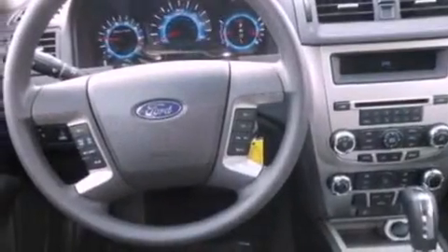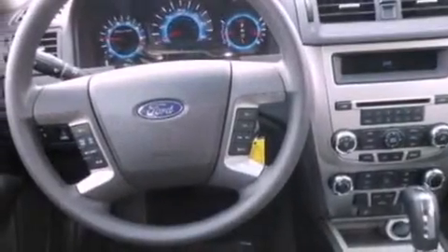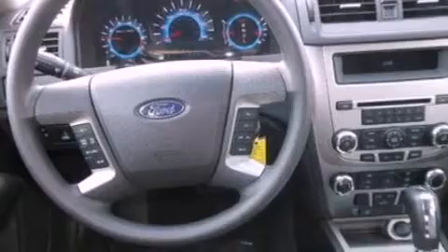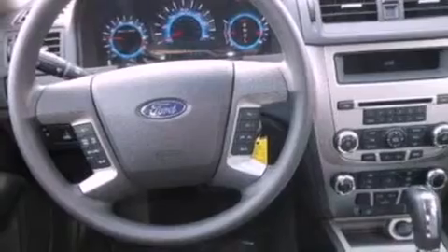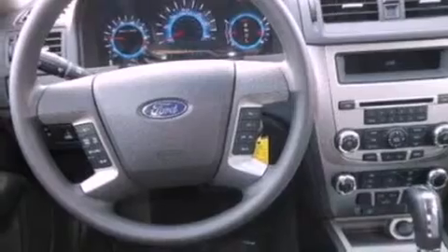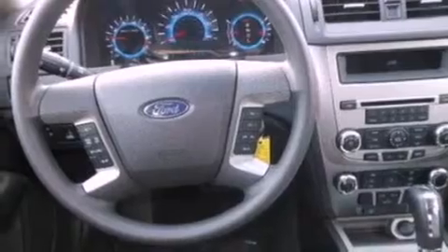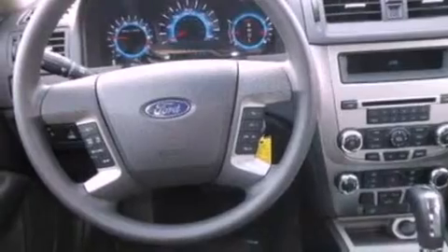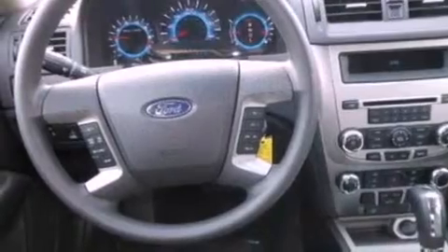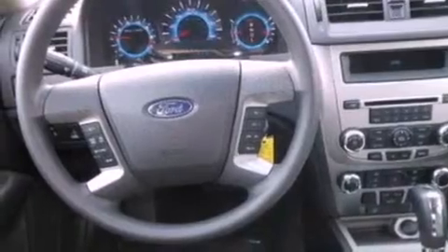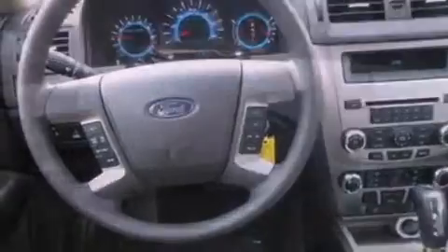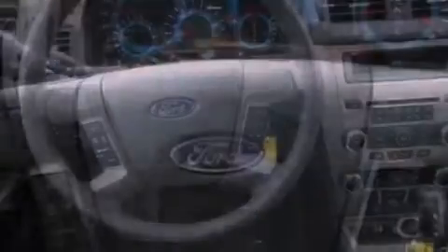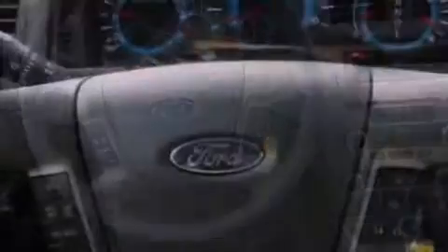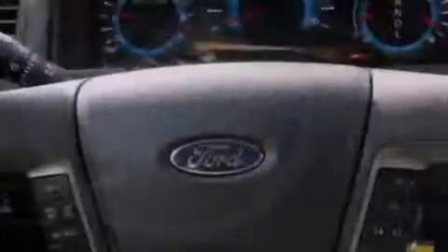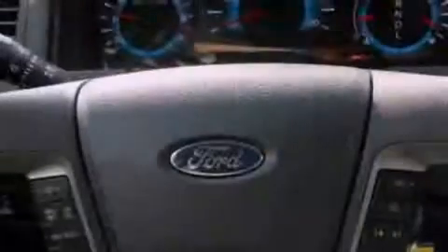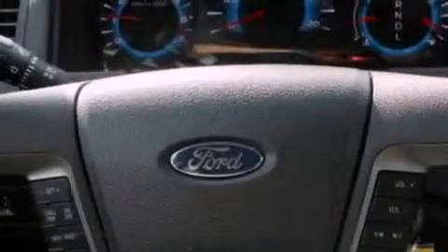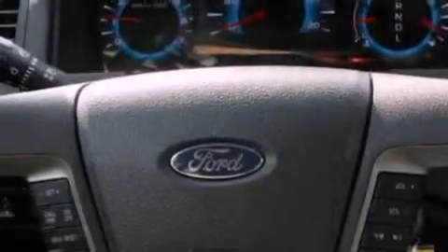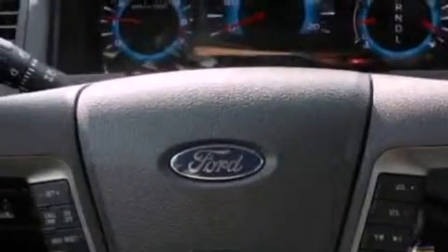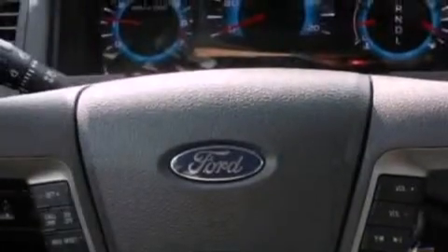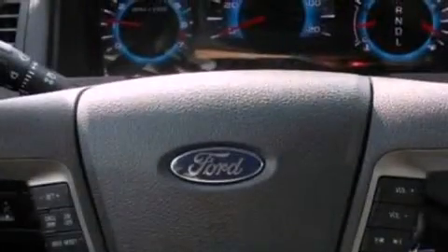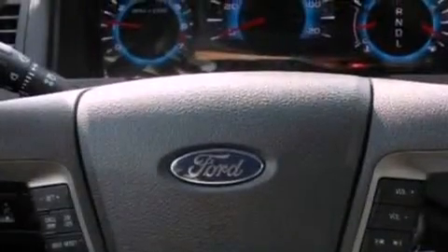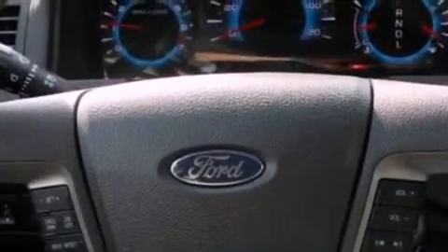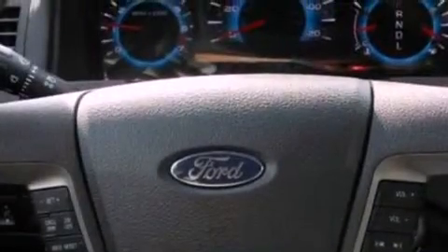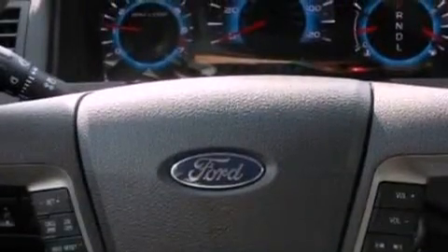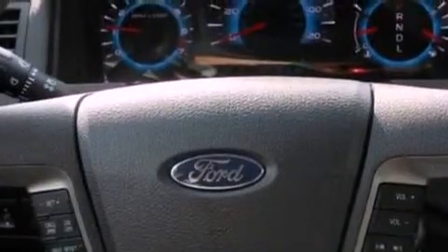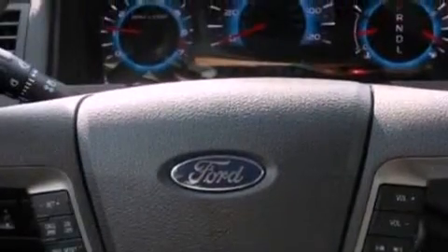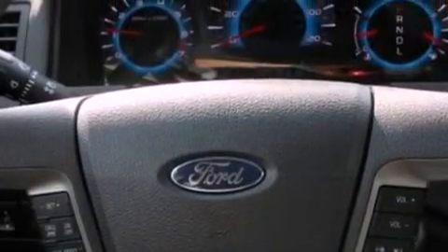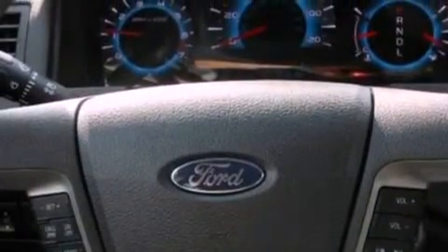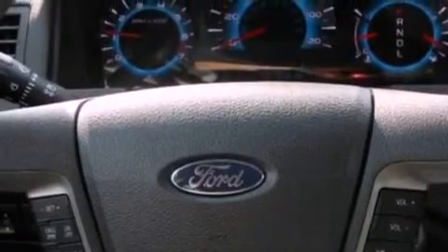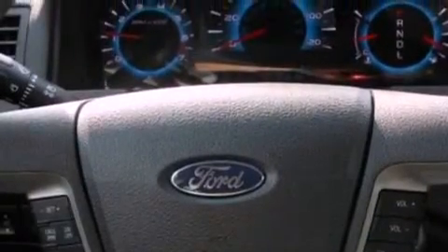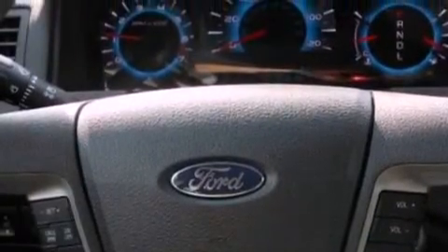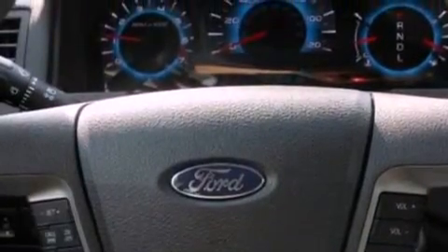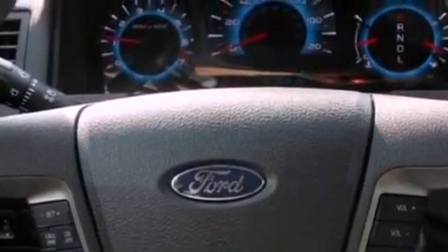Additional features include privacy glass, dusk-sensing headlights, front and rear reading lights, and fog lamps.